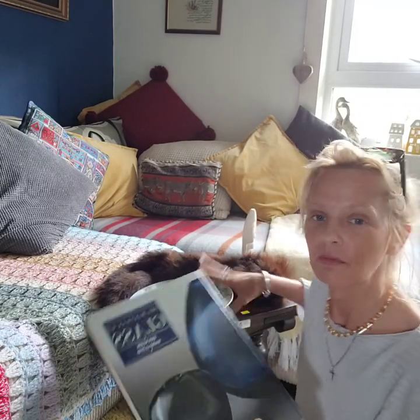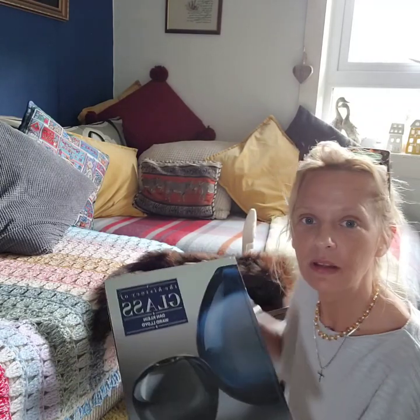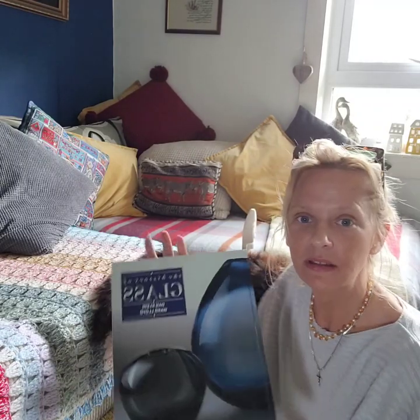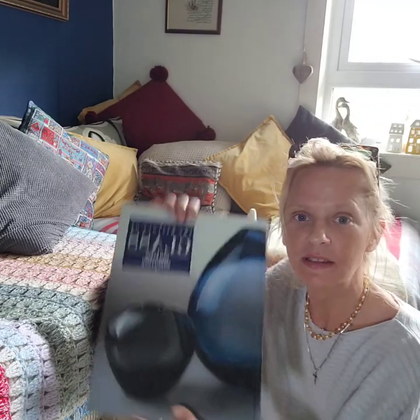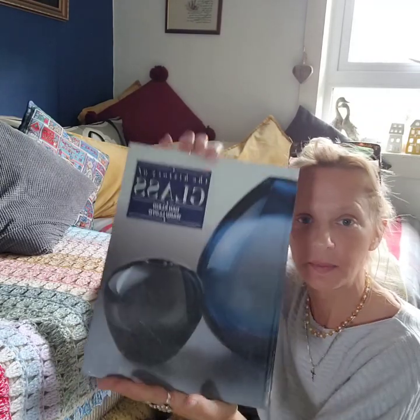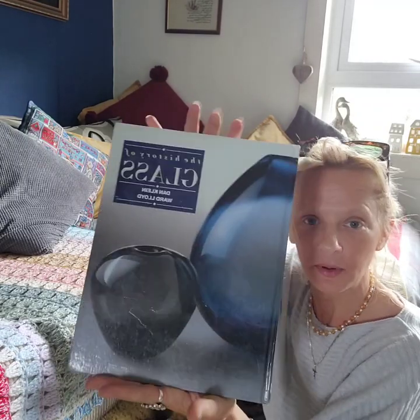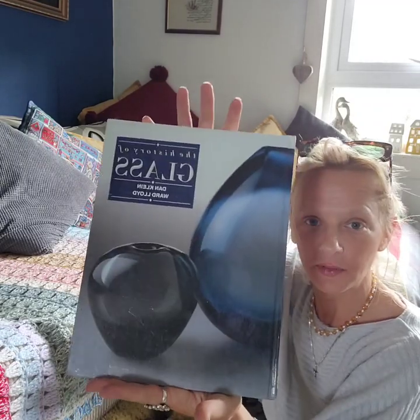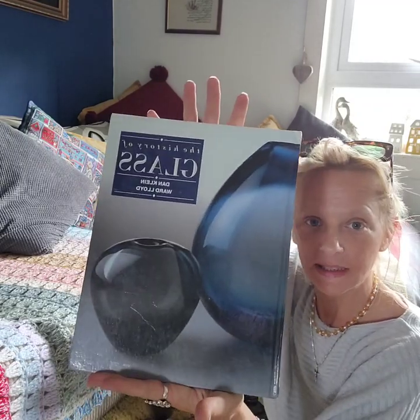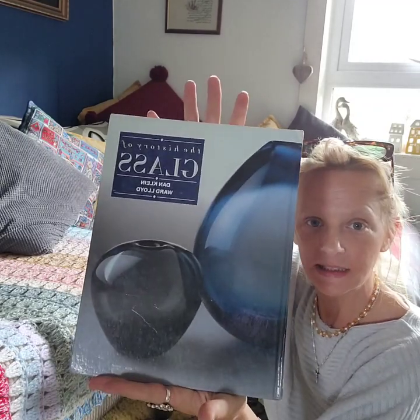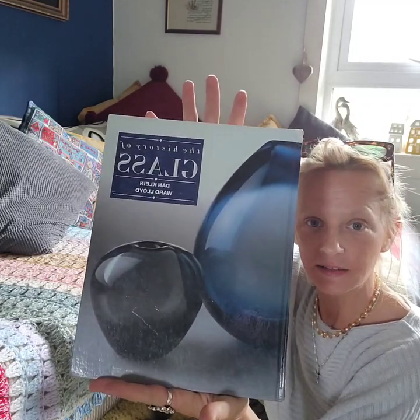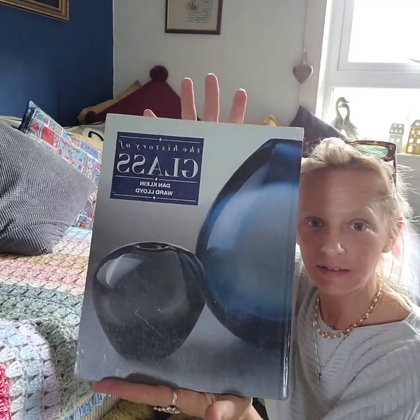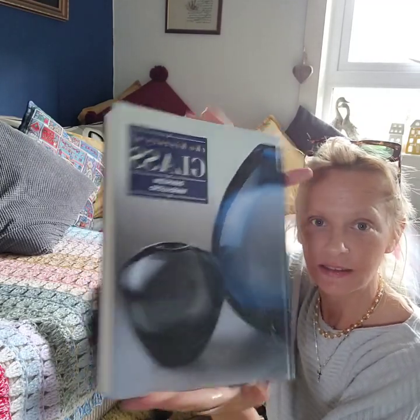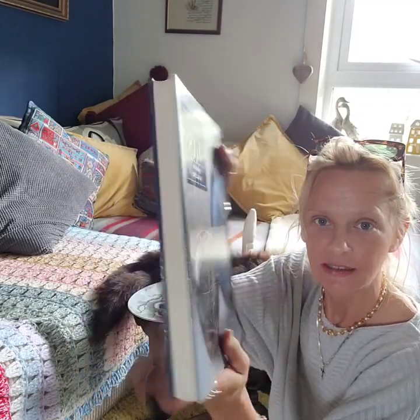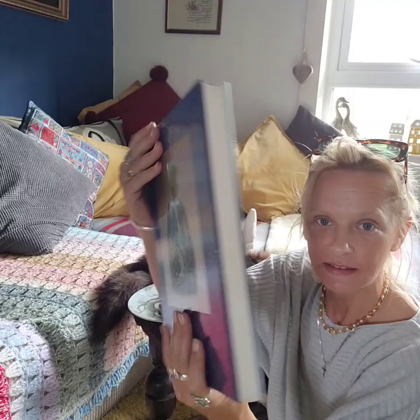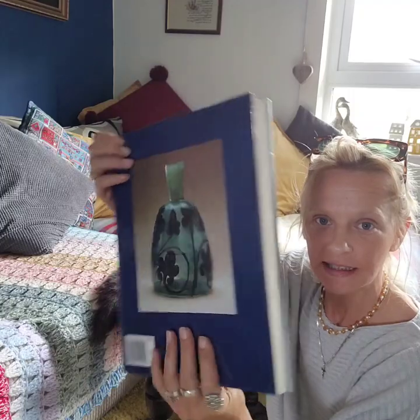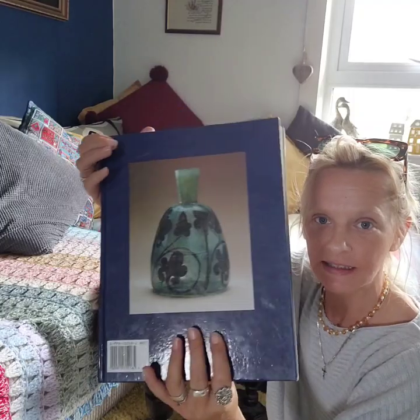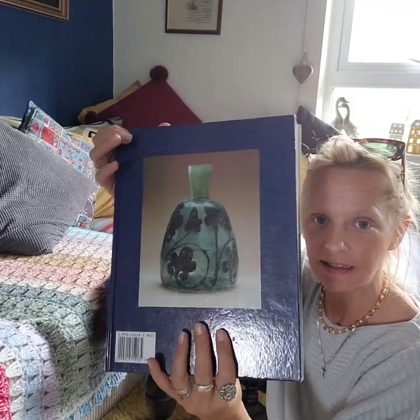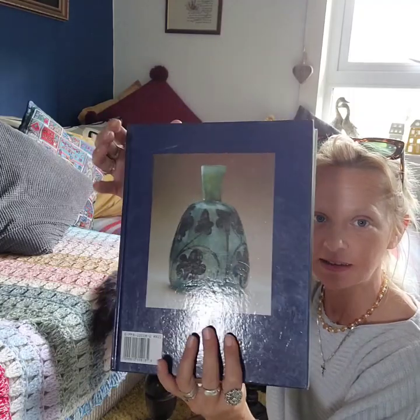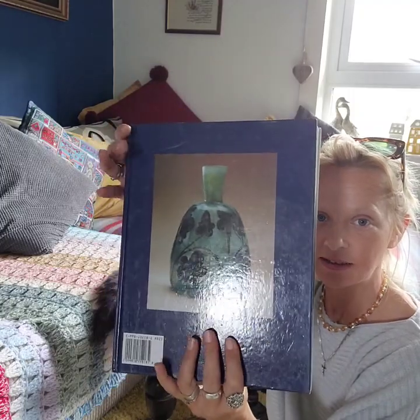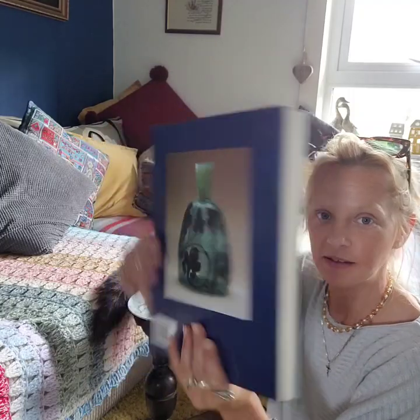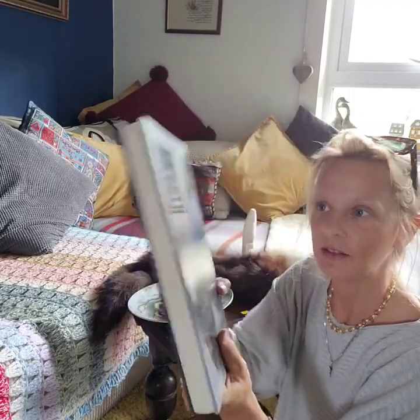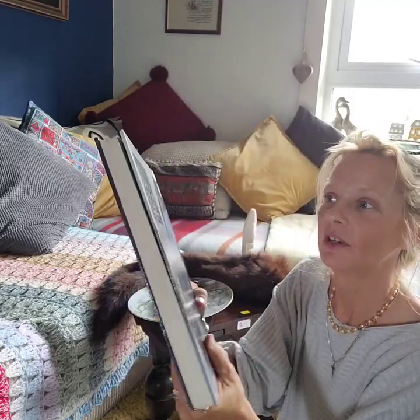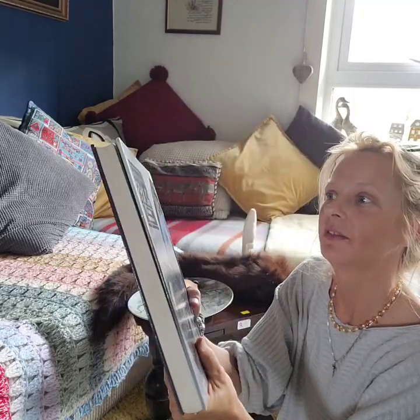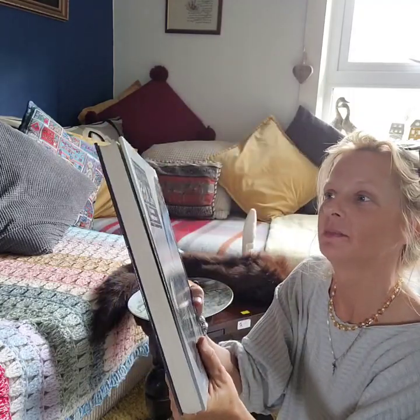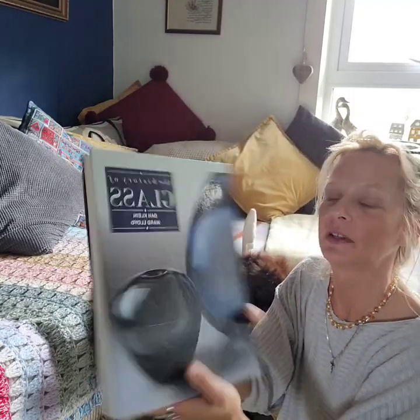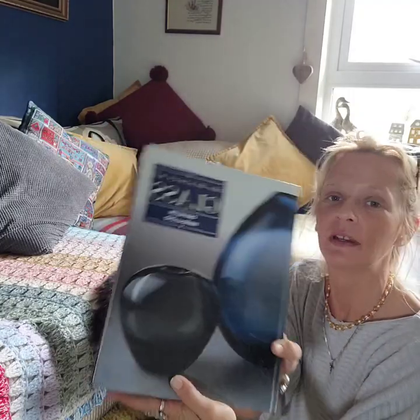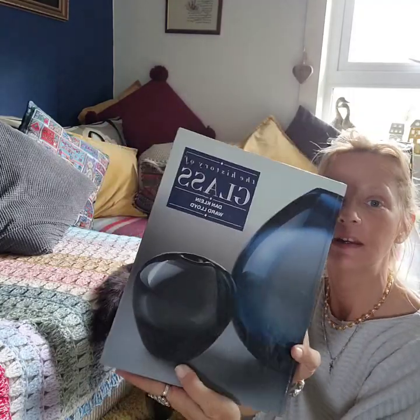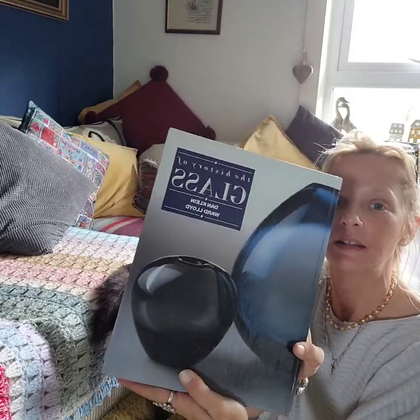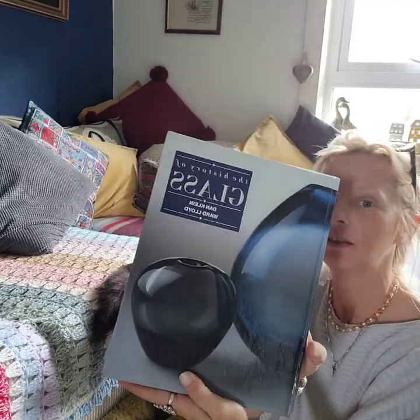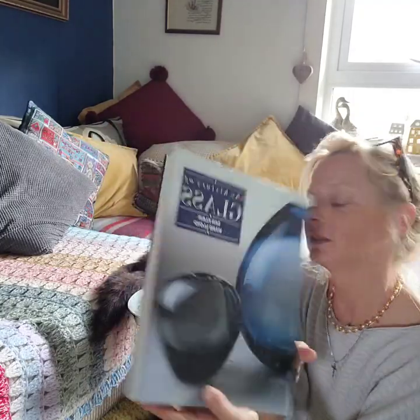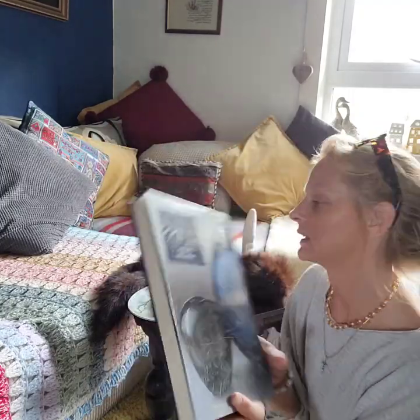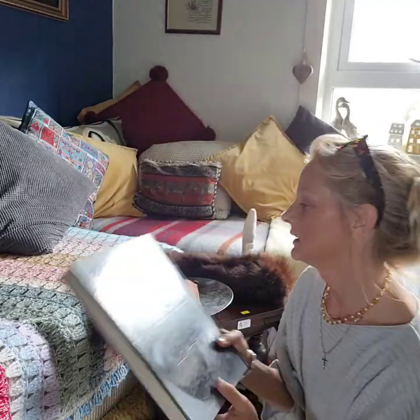So this is what I bought for myself — it's just a glass reference book. The history of glass.